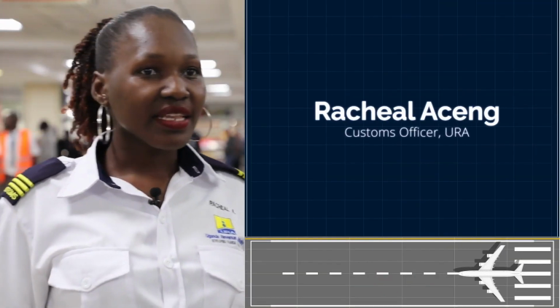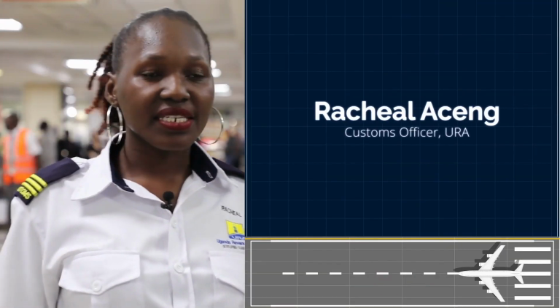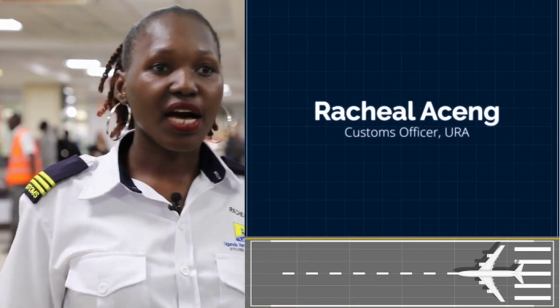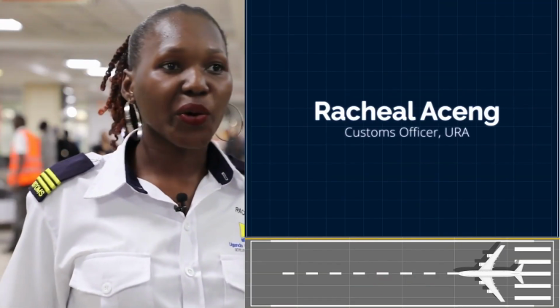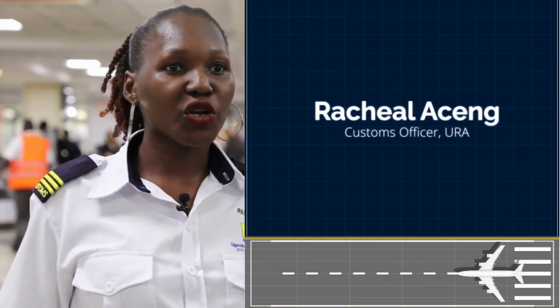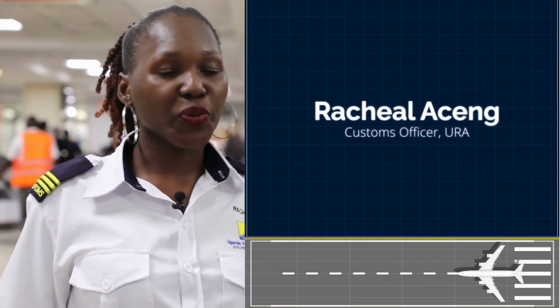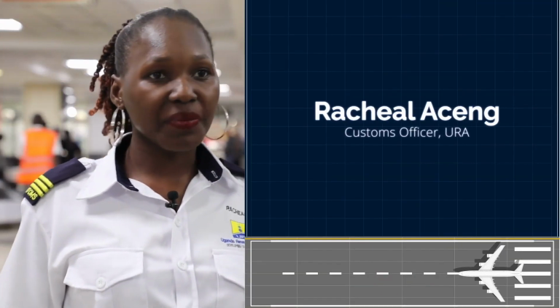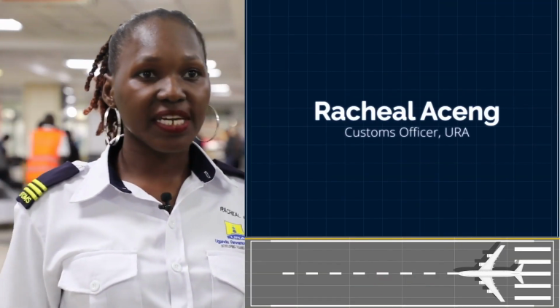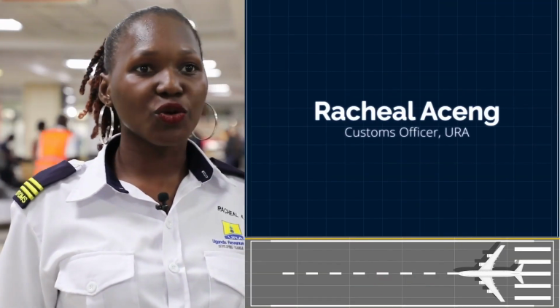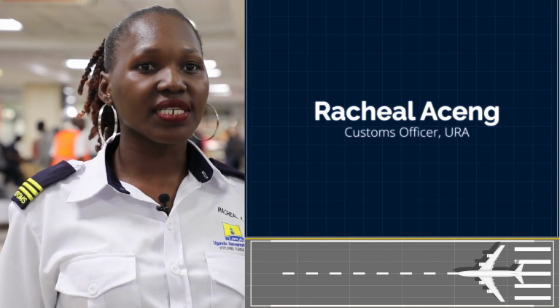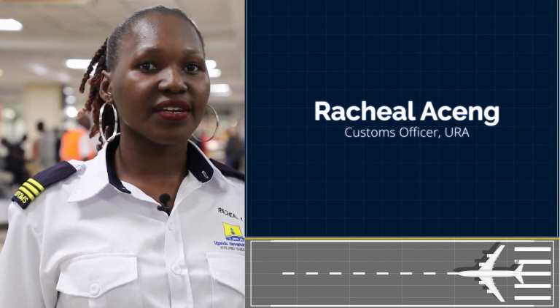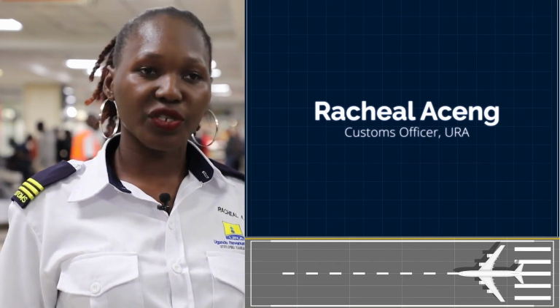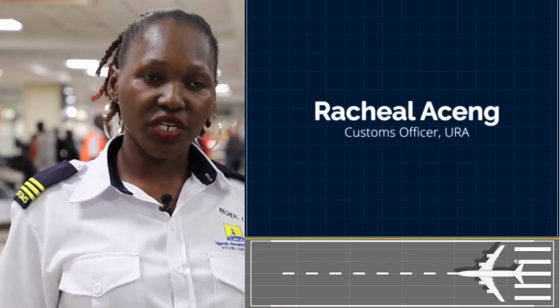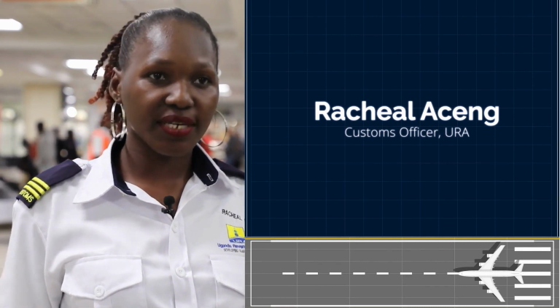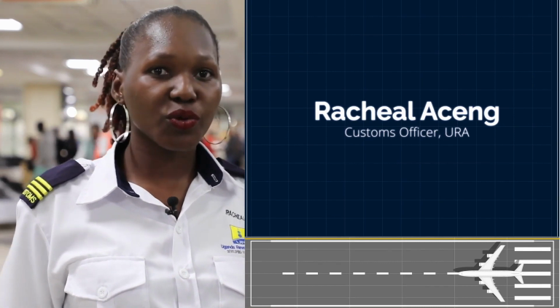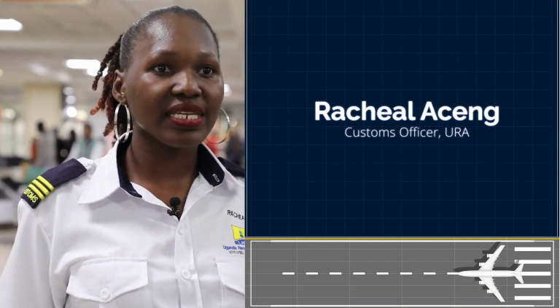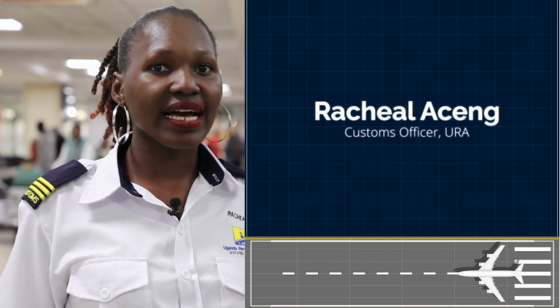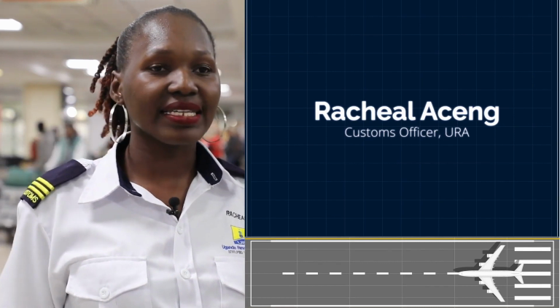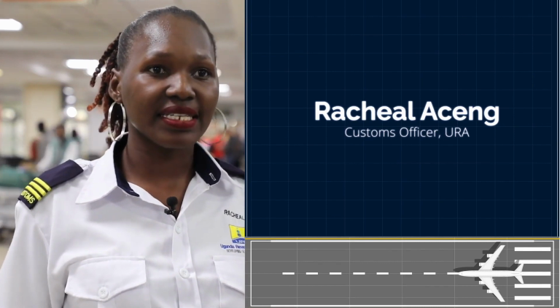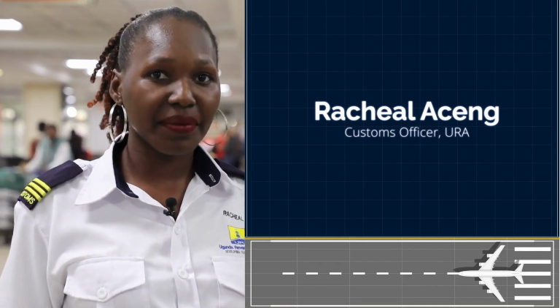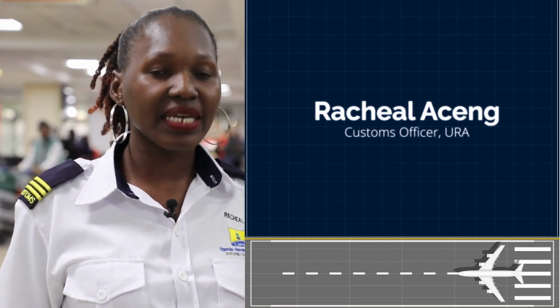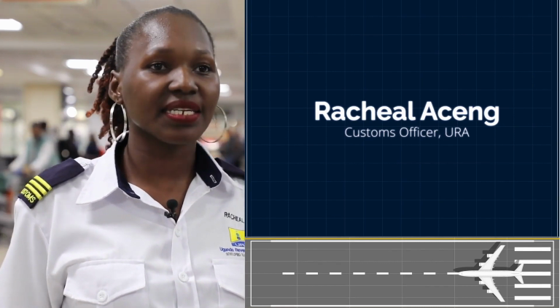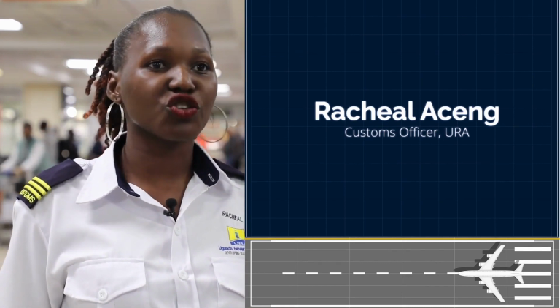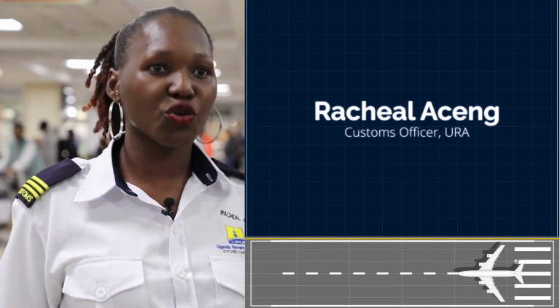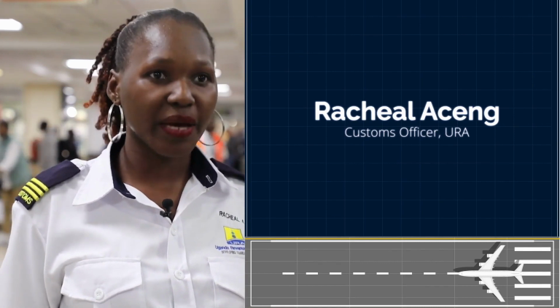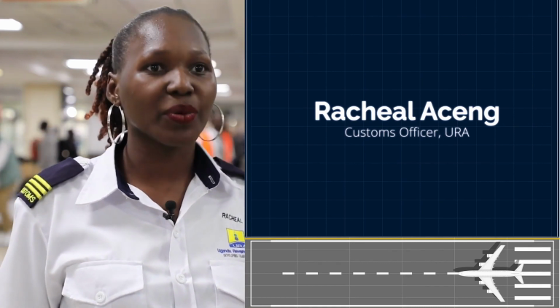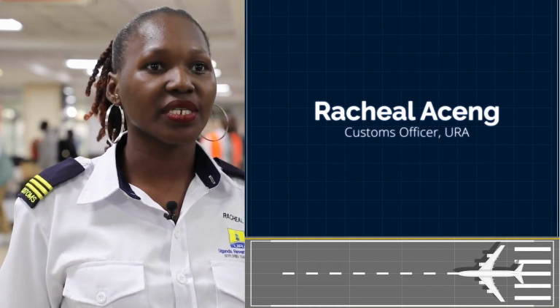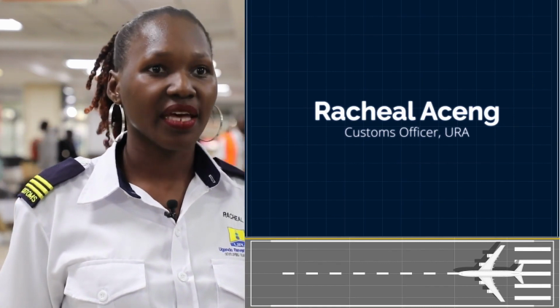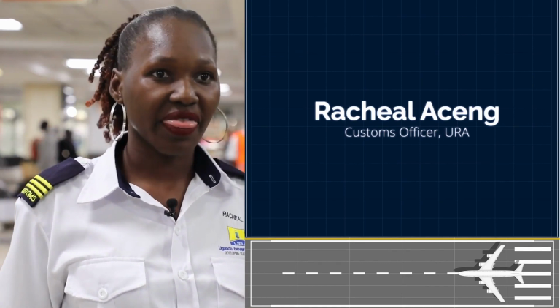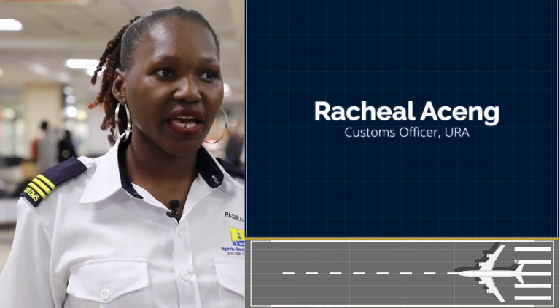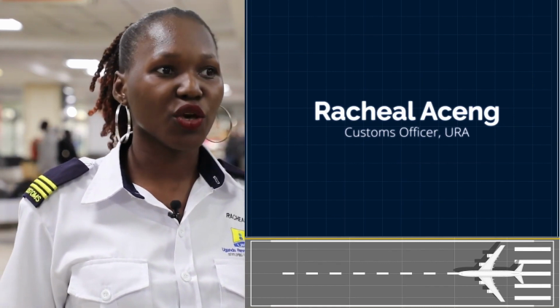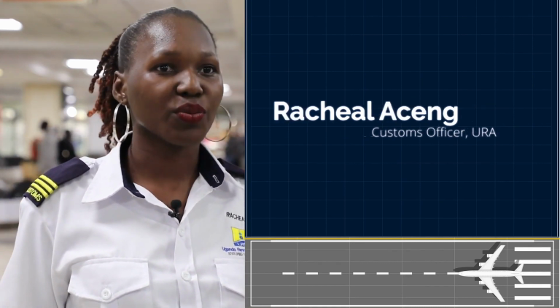In brief, this is how we handle prohibited goods and restricted goods here at Entebbe International Airport. Thank you.